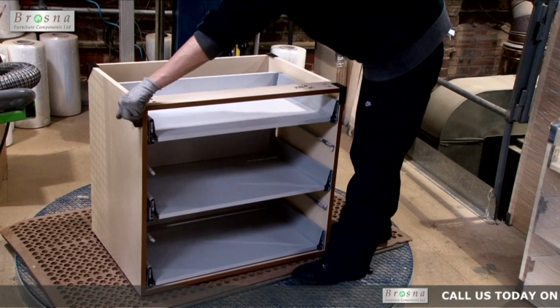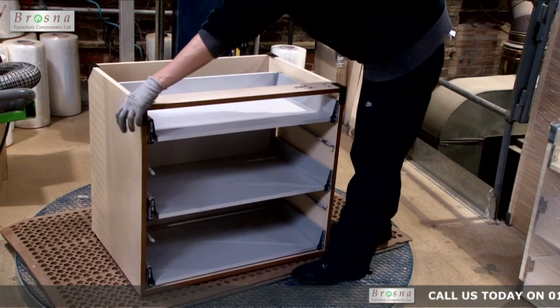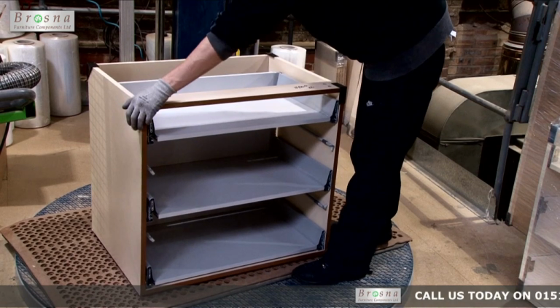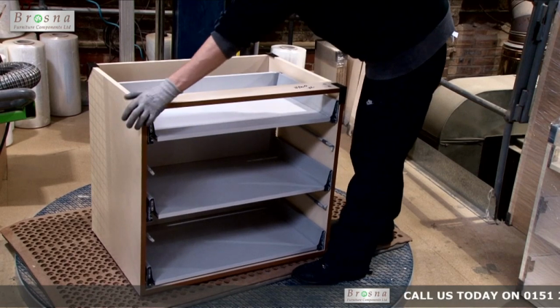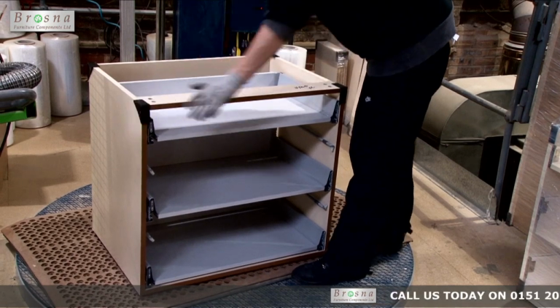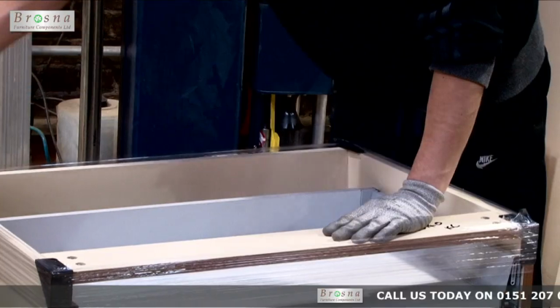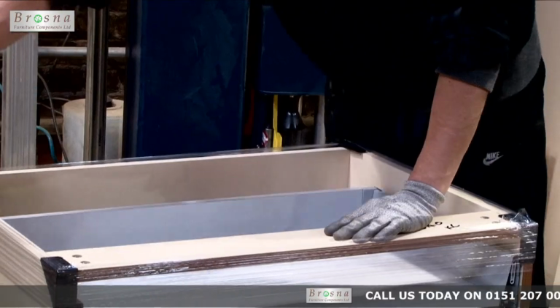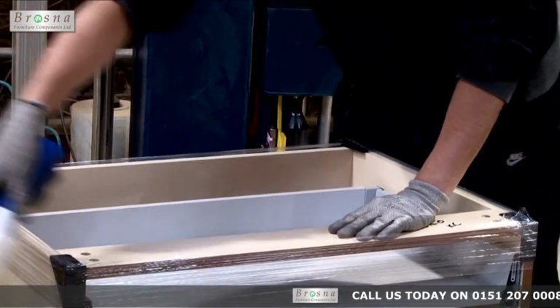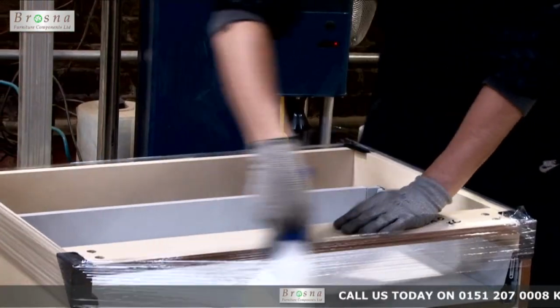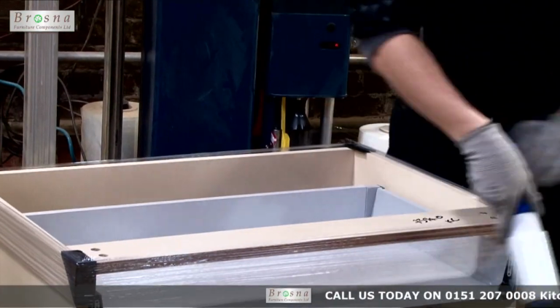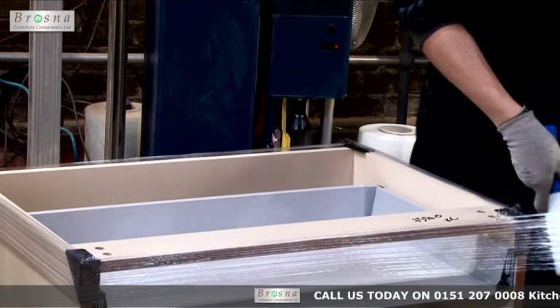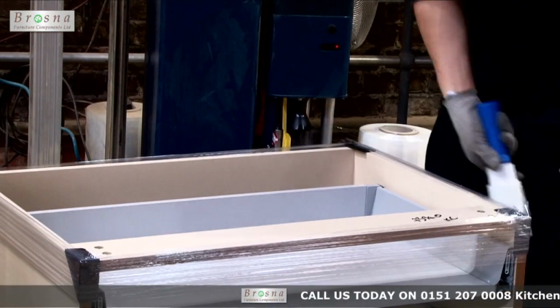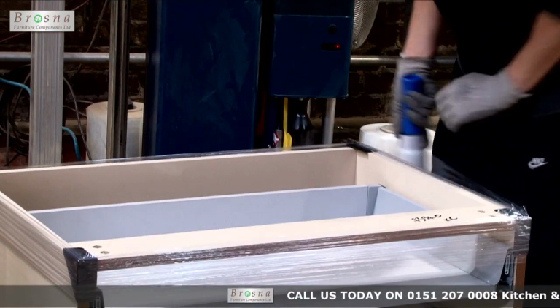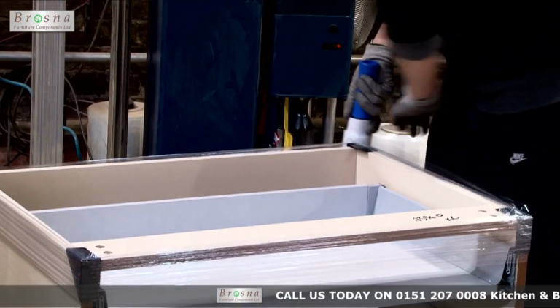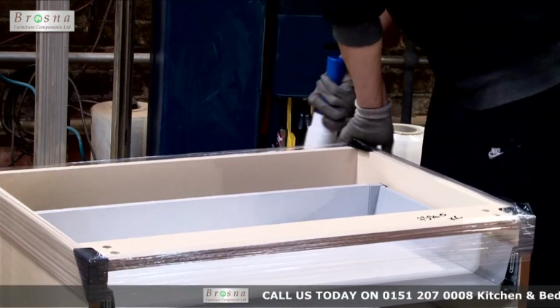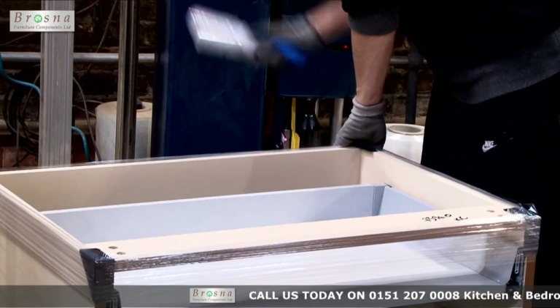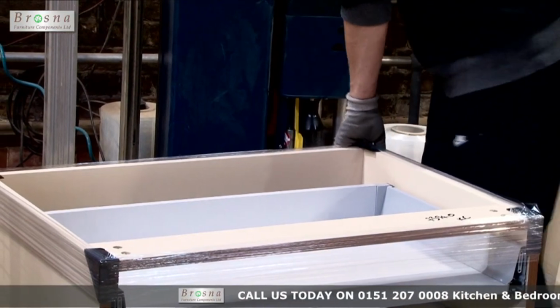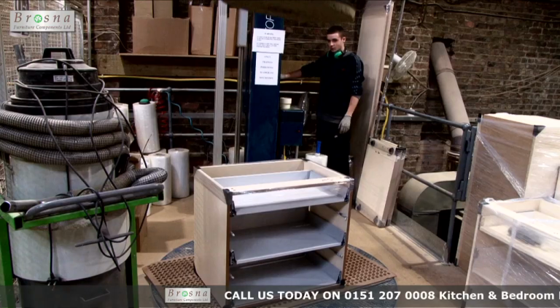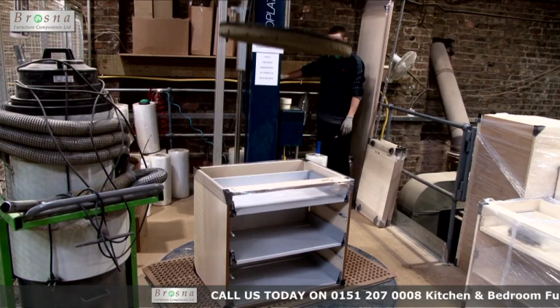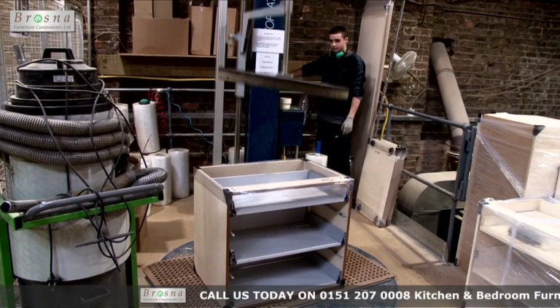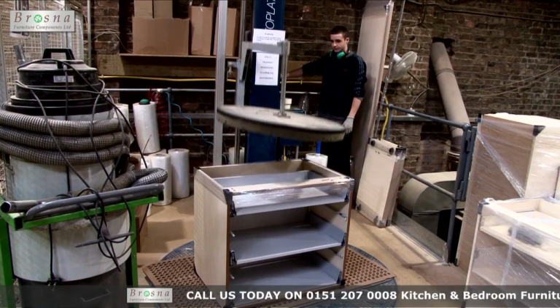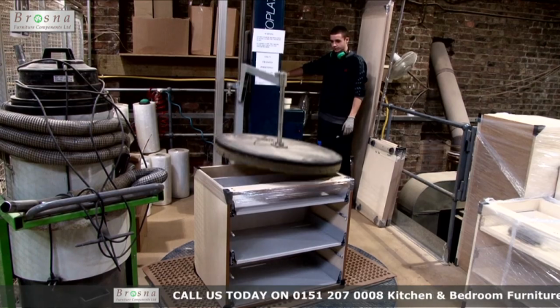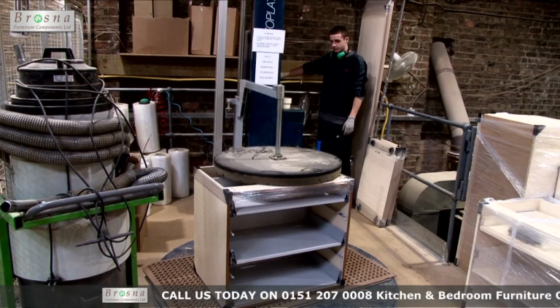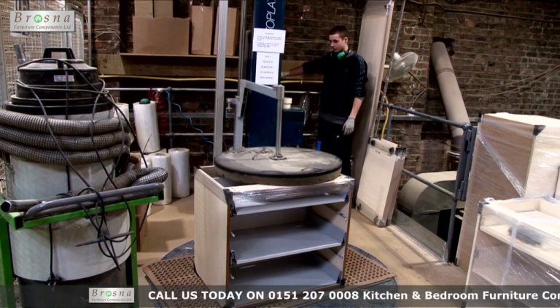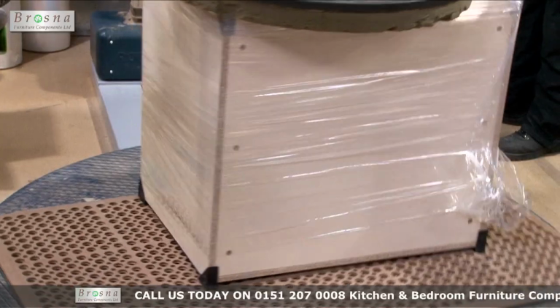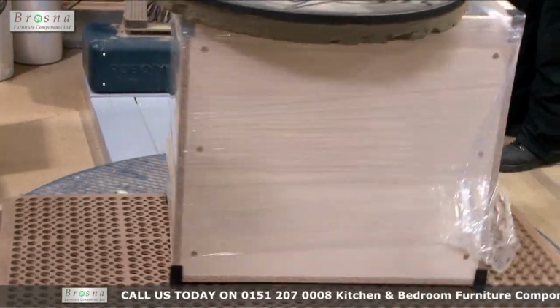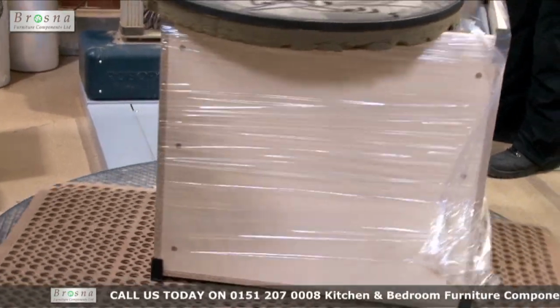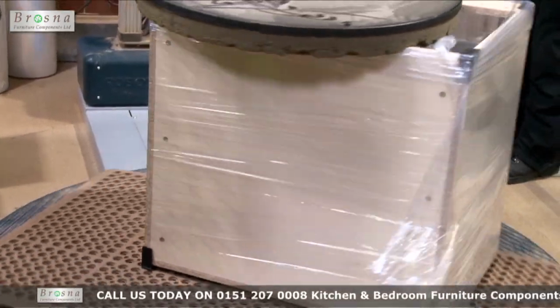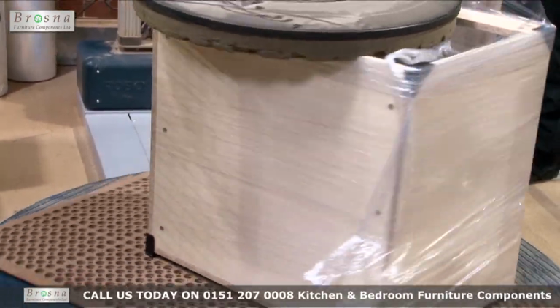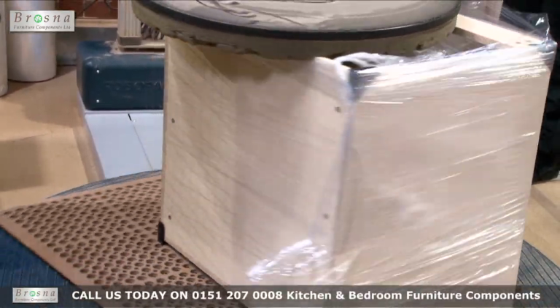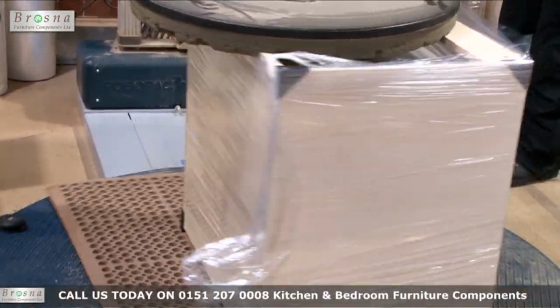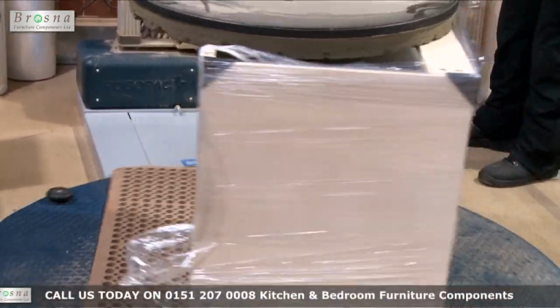To guarantee against damage in transport, we take time to prepare the cabinets by use of protective corners and shrink wrap.